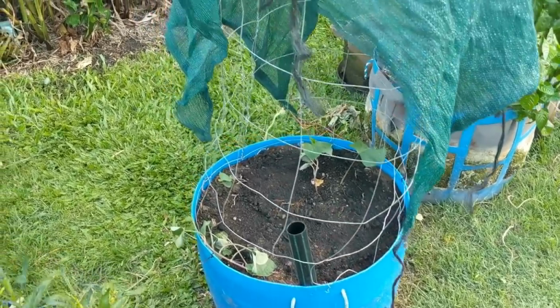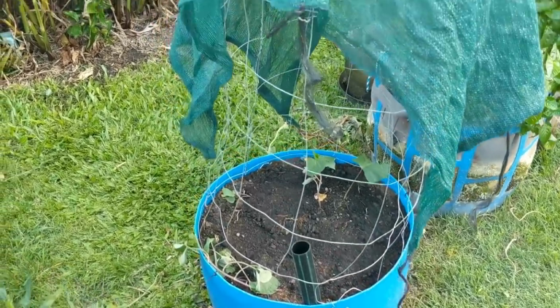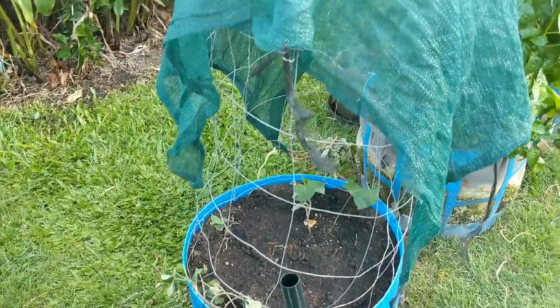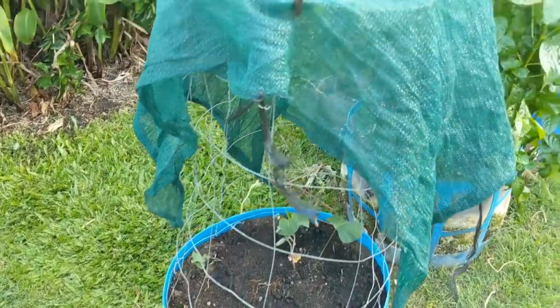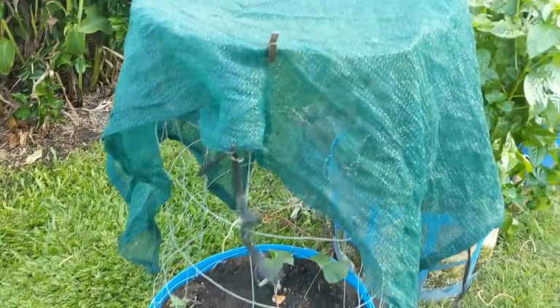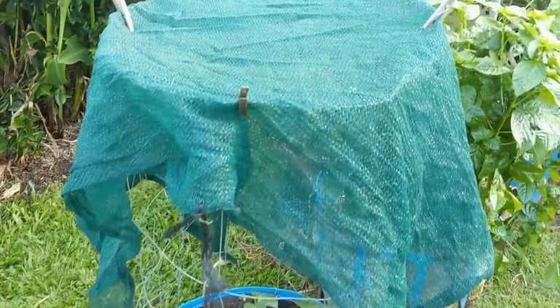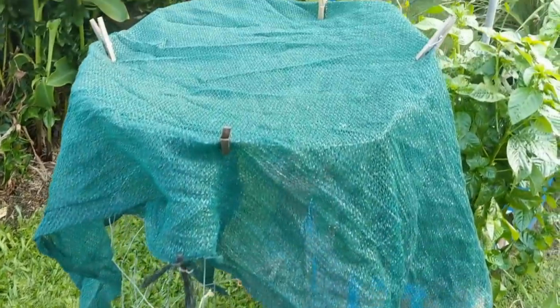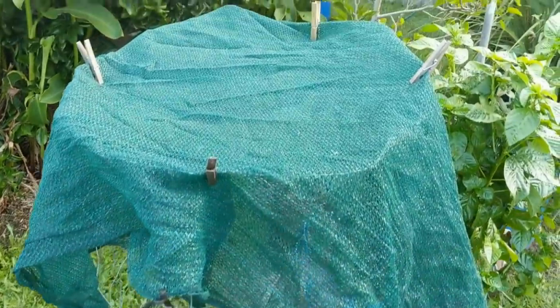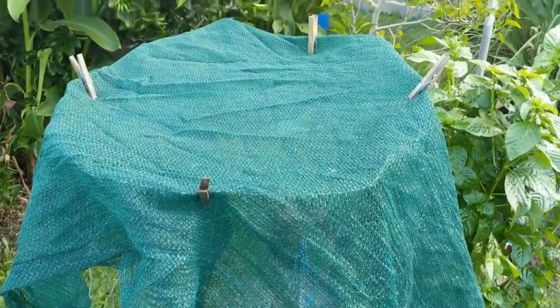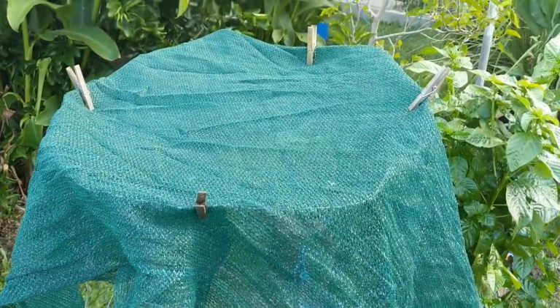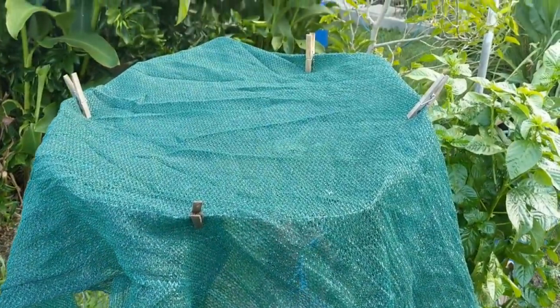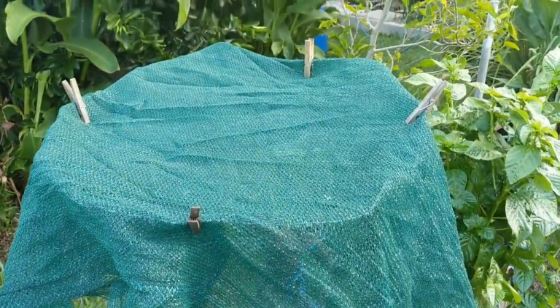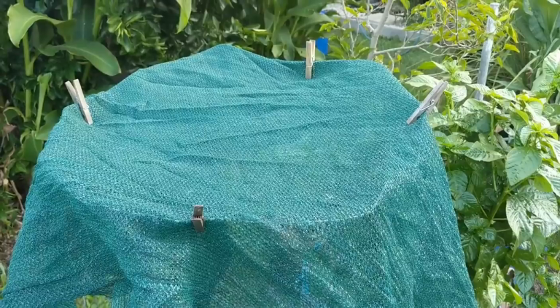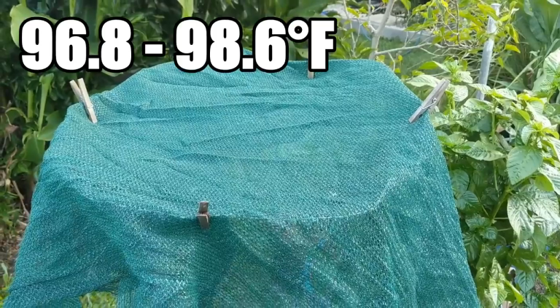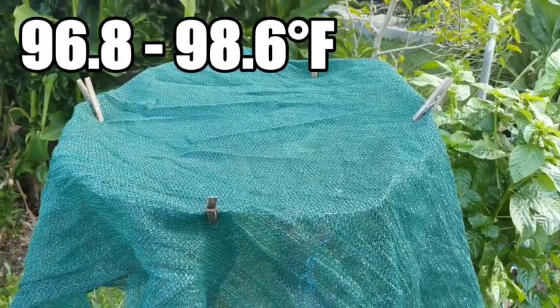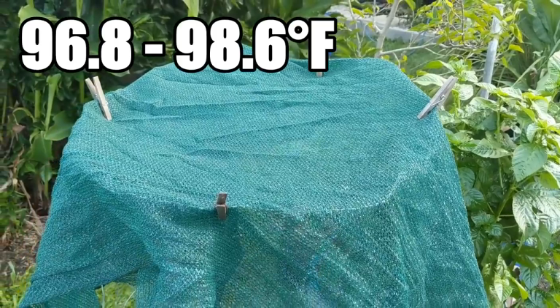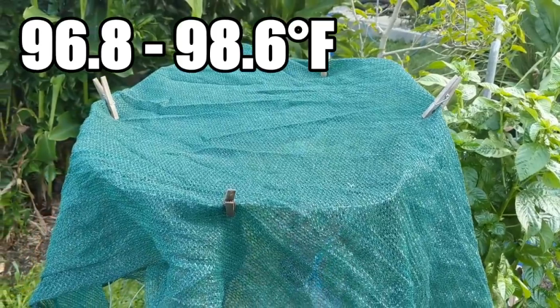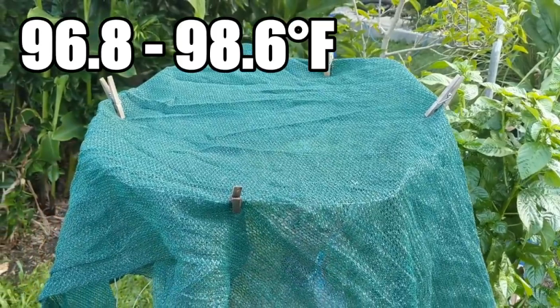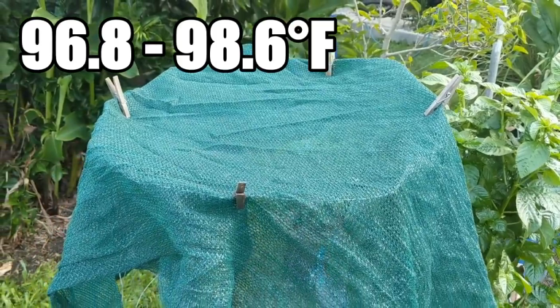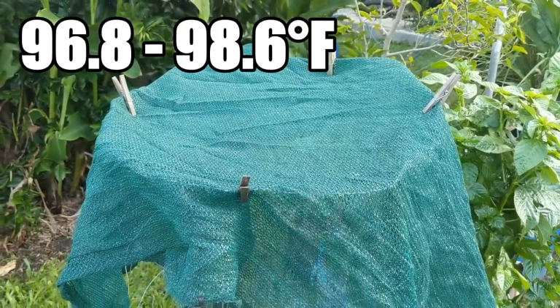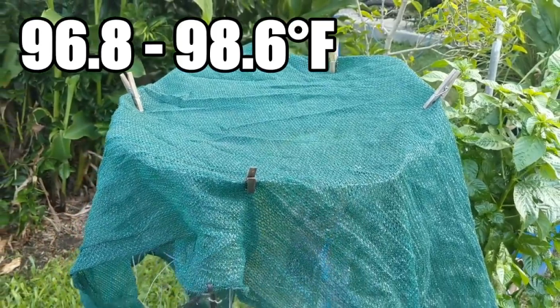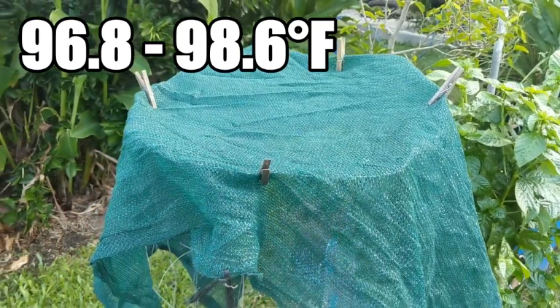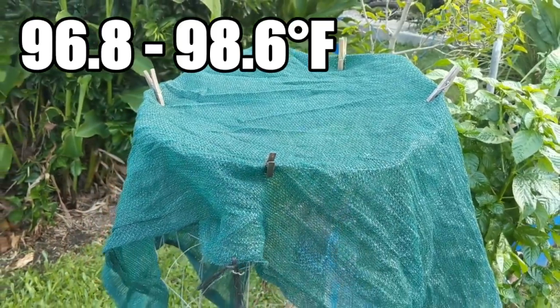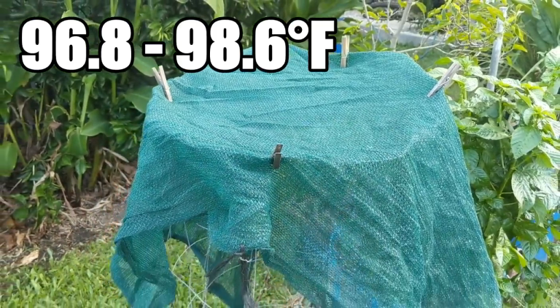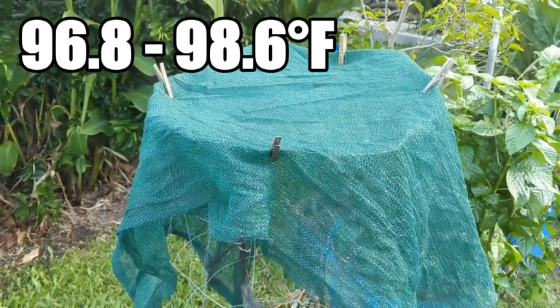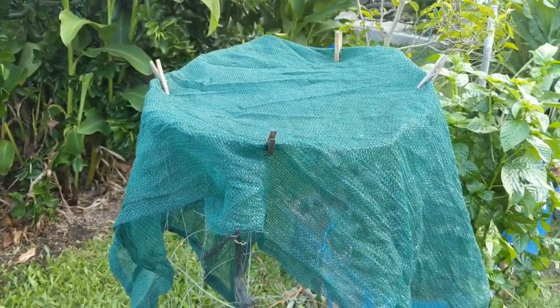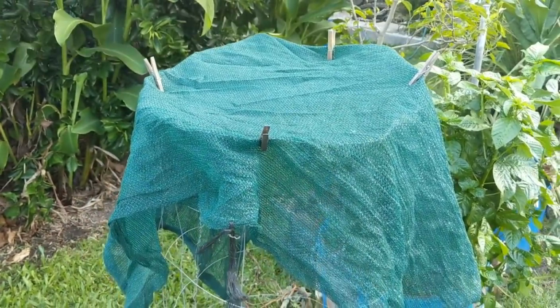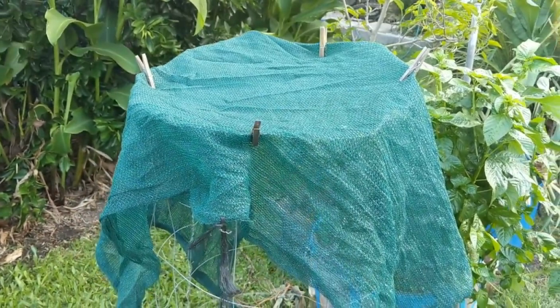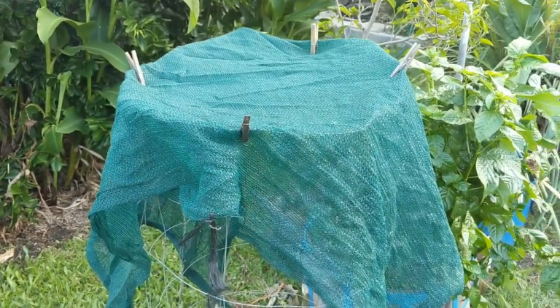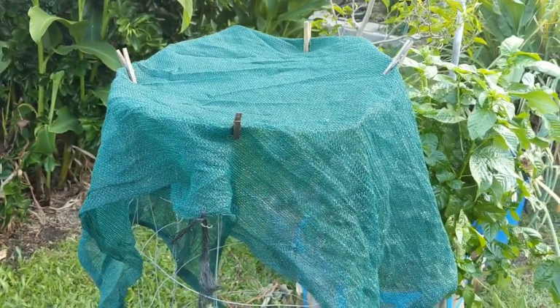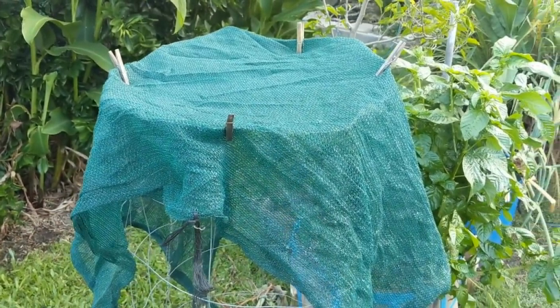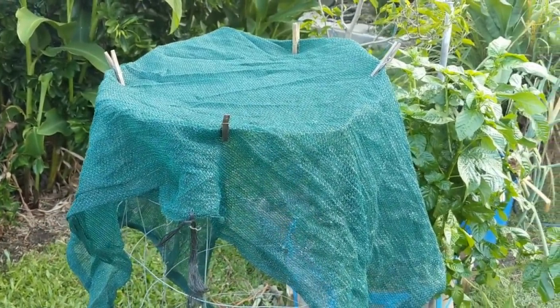It's got some shade over the top because we hit over 36 to 37 degrees today — a bit of a scorcher.